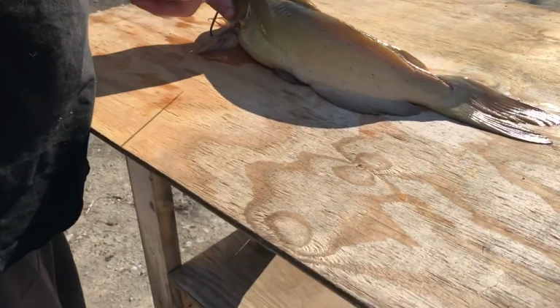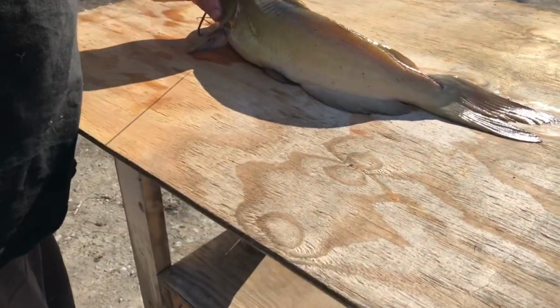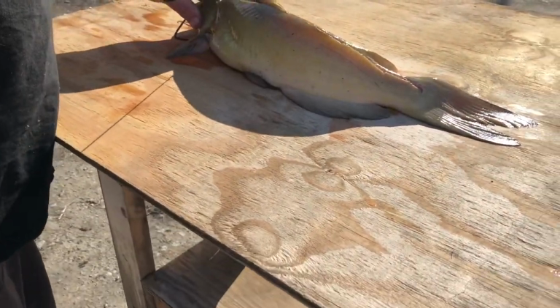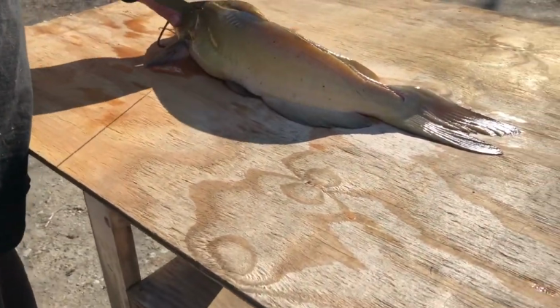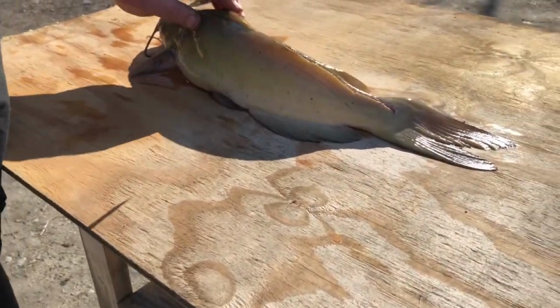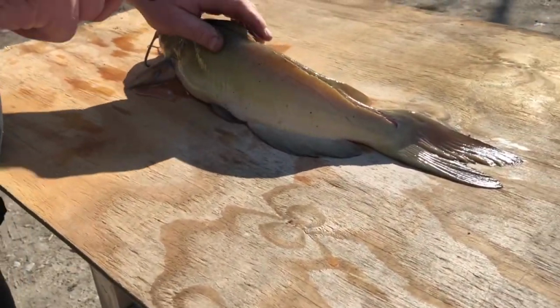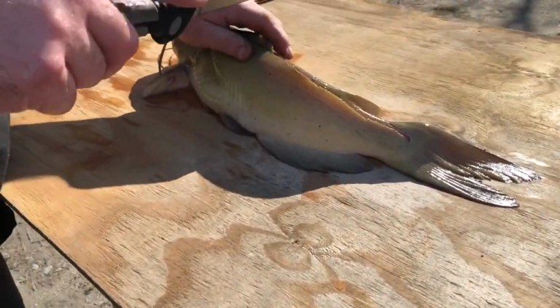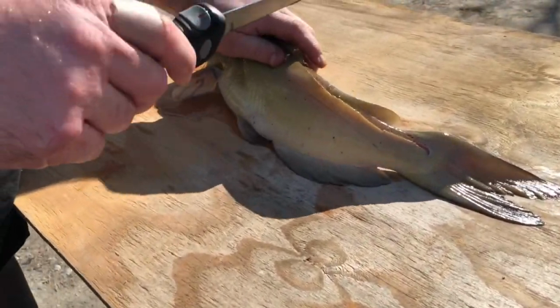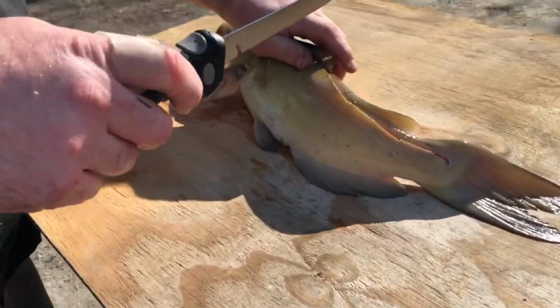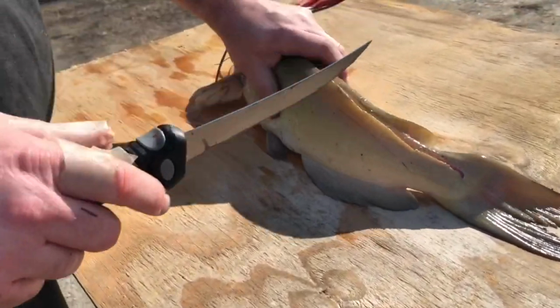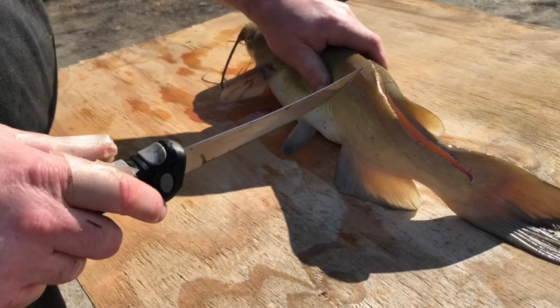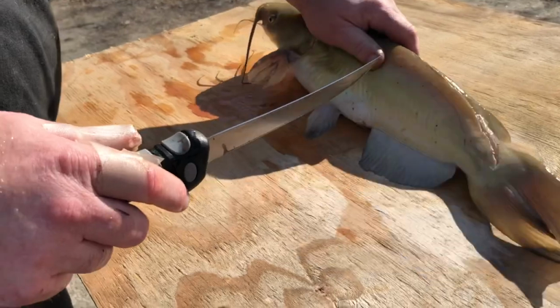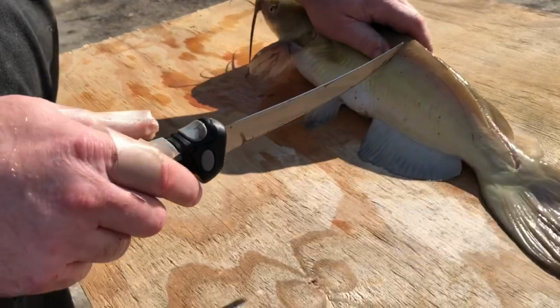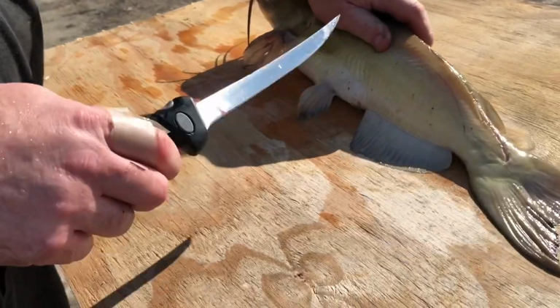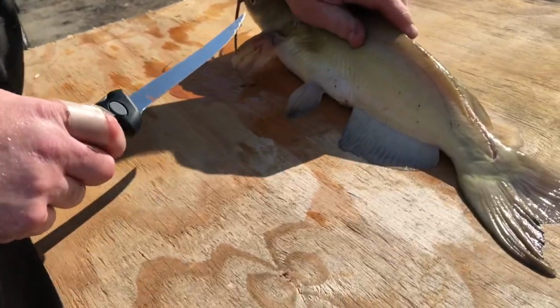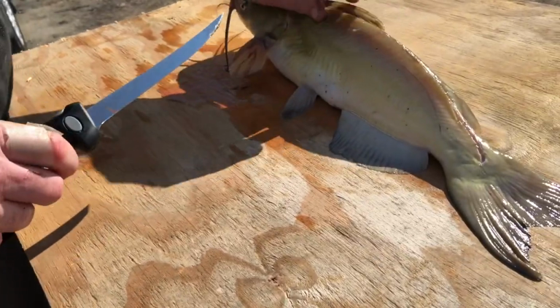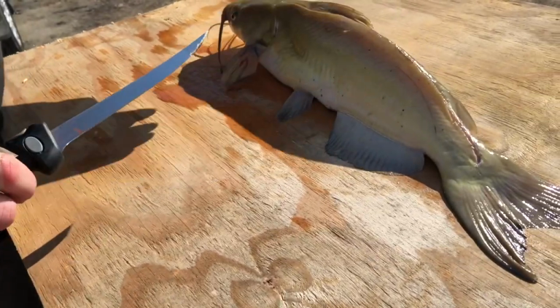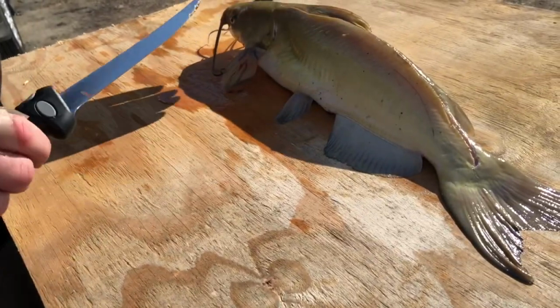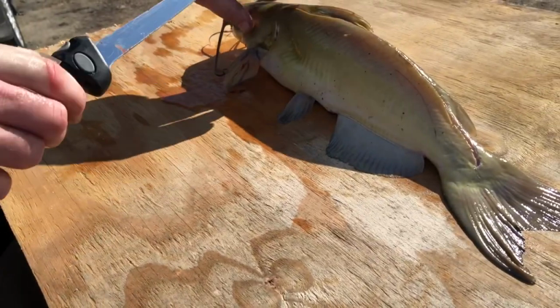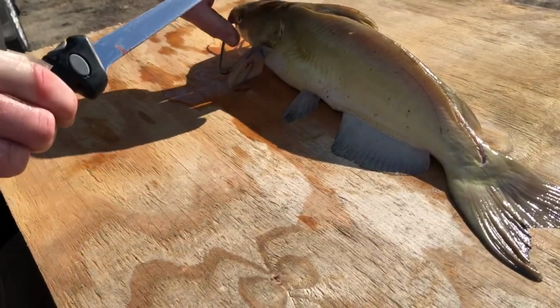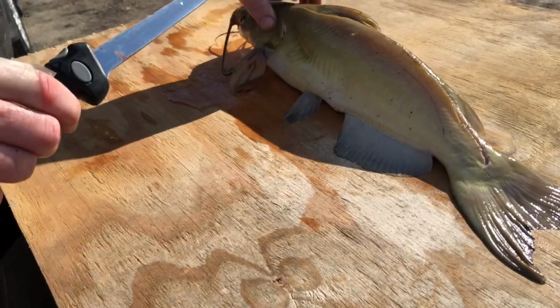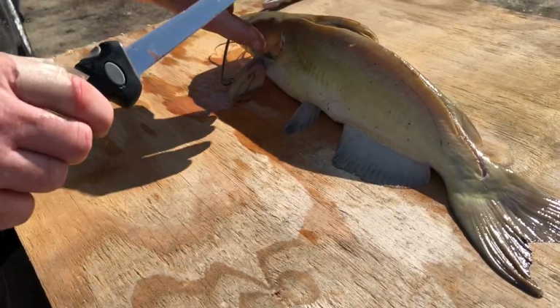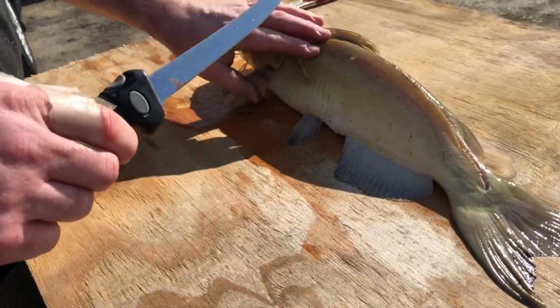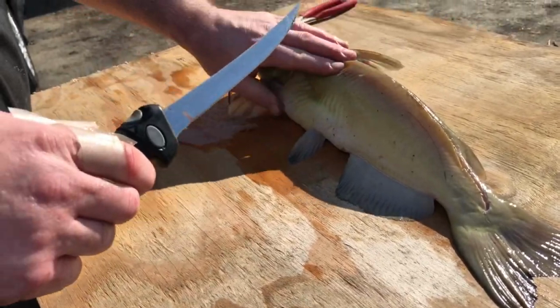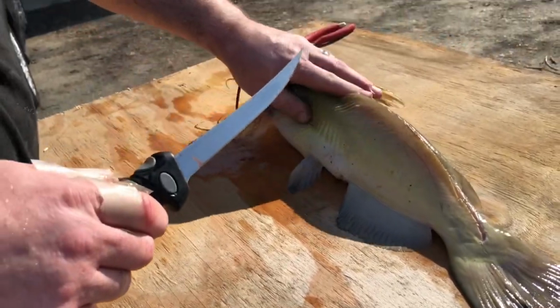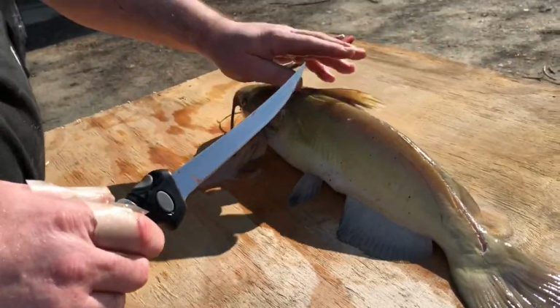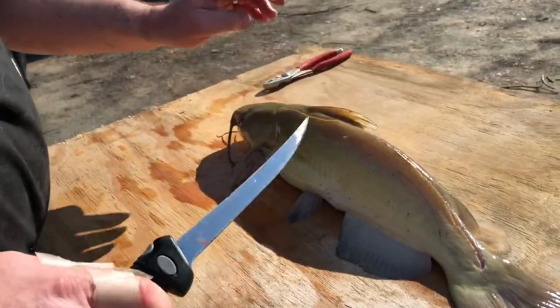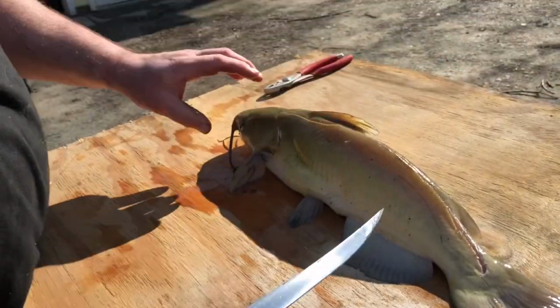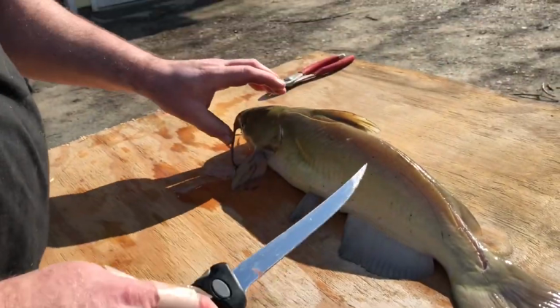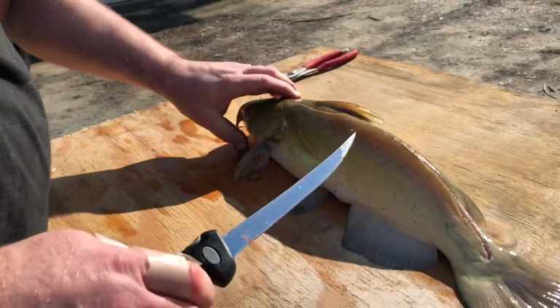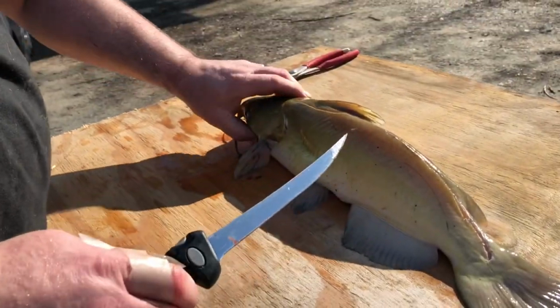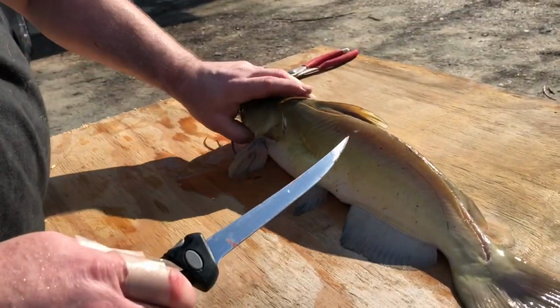I screwed that cut up, but that's okay. This is only the second catfish I've ever cleaned. I heard him say ow.